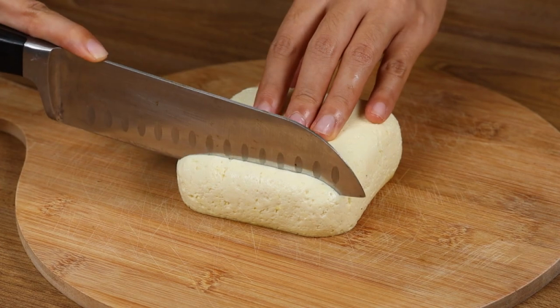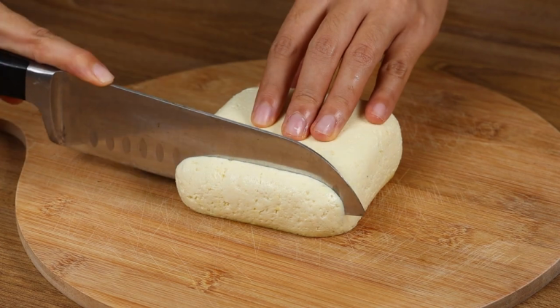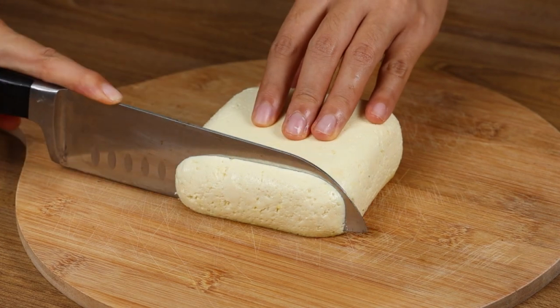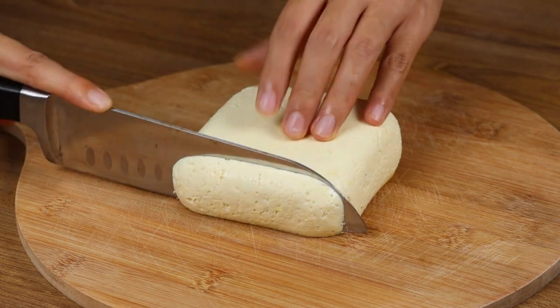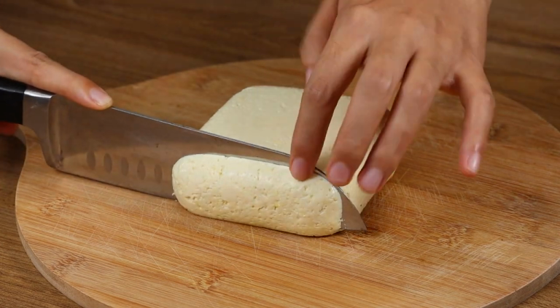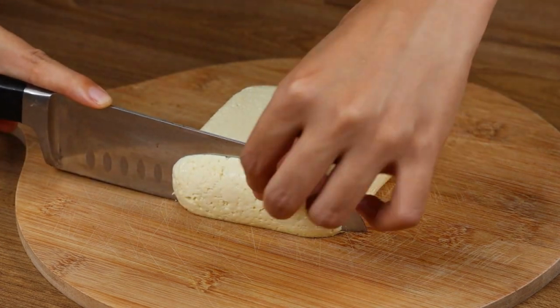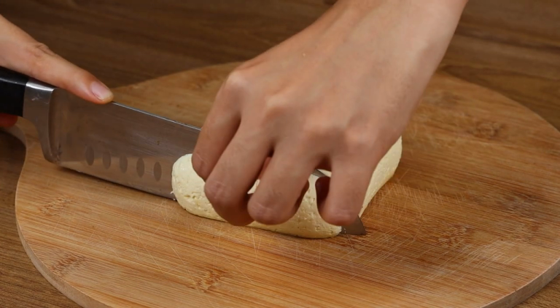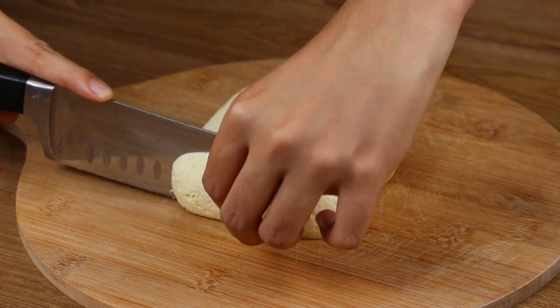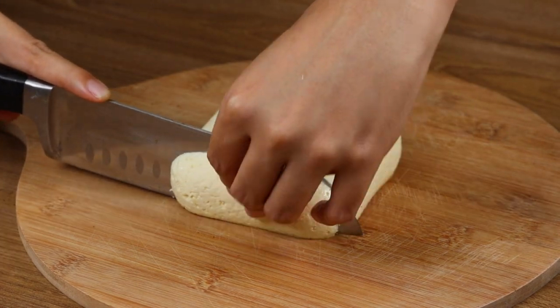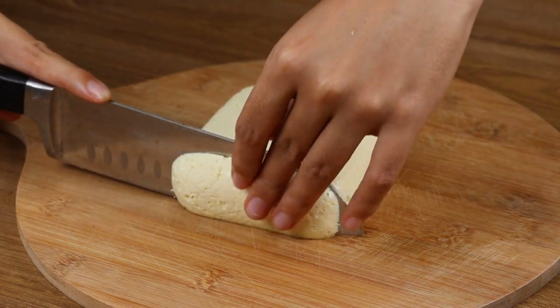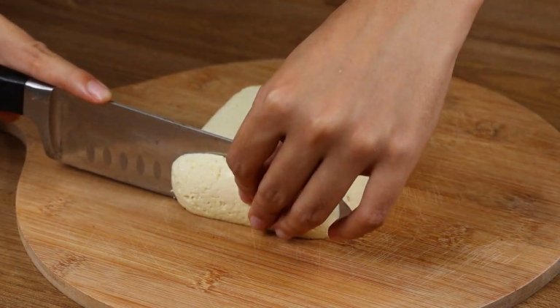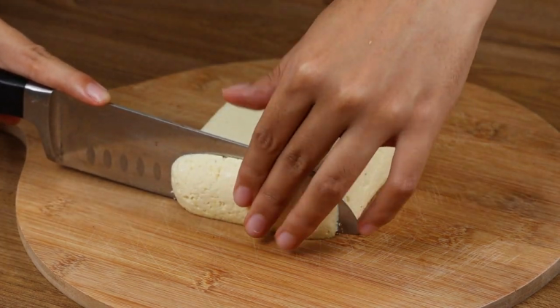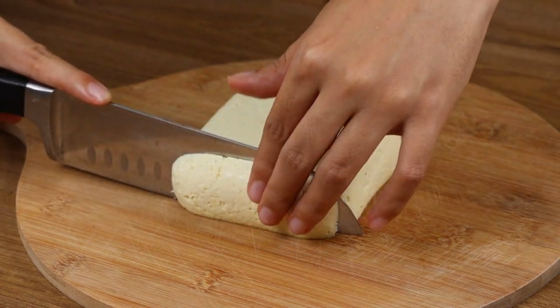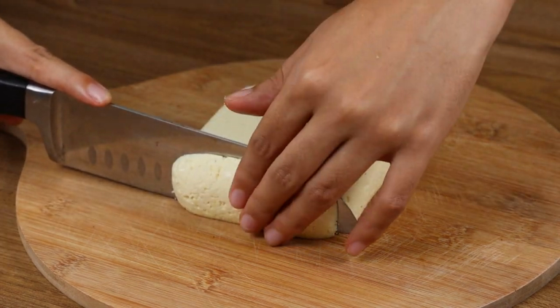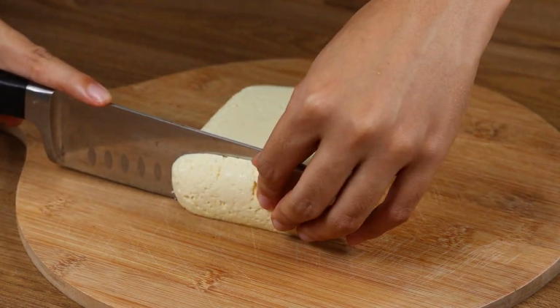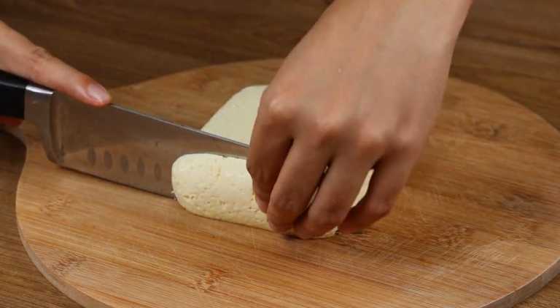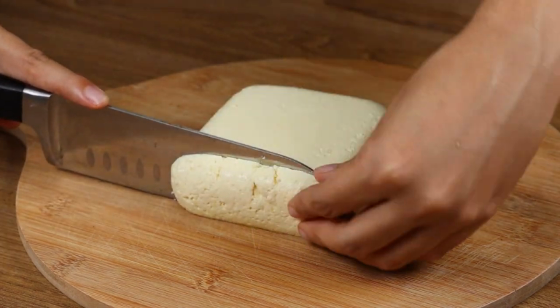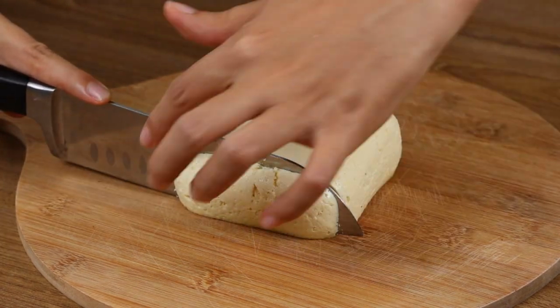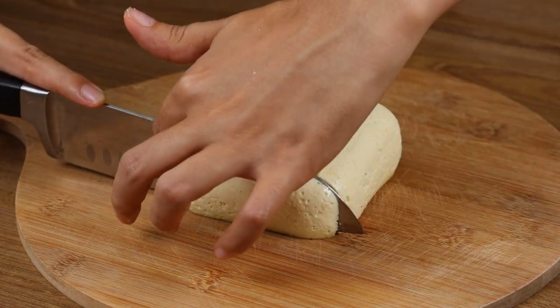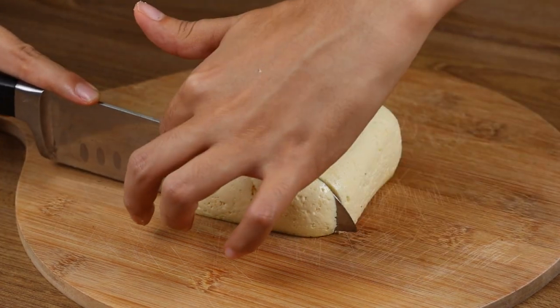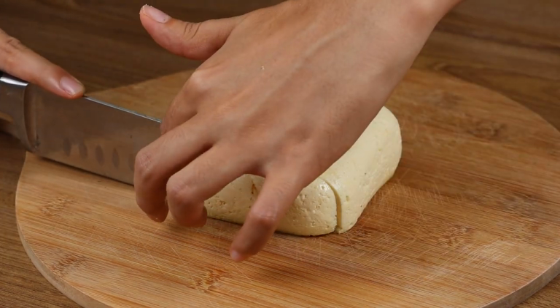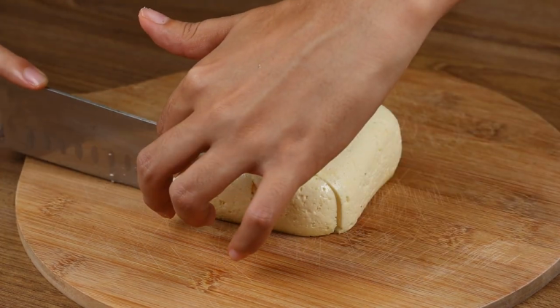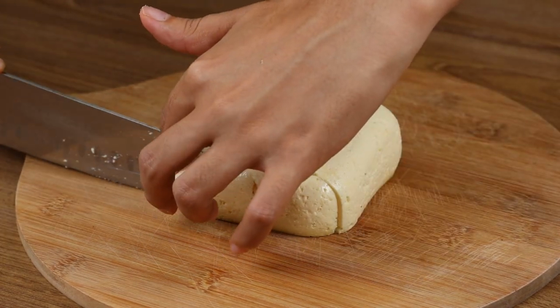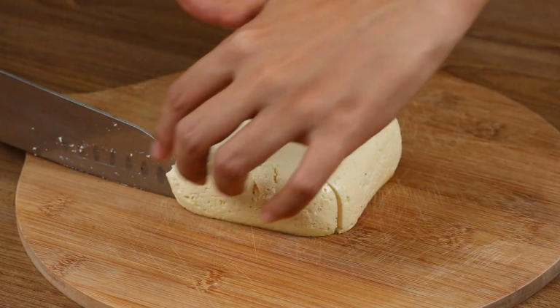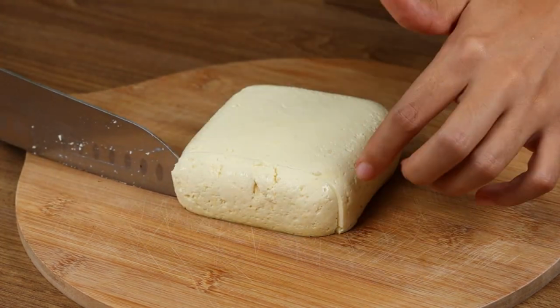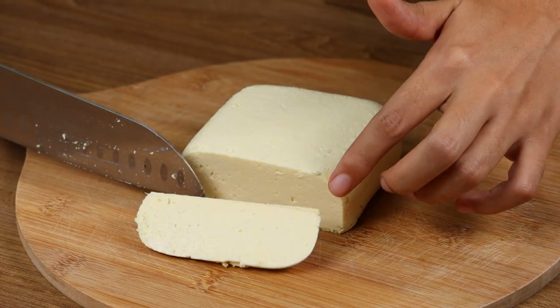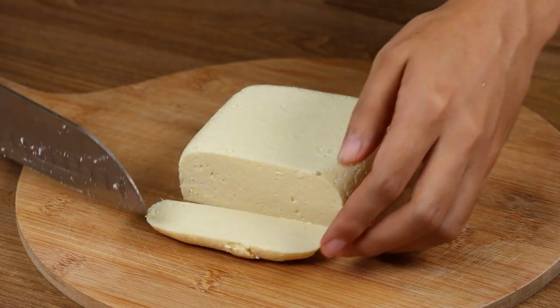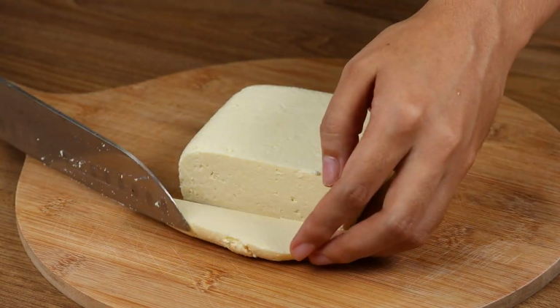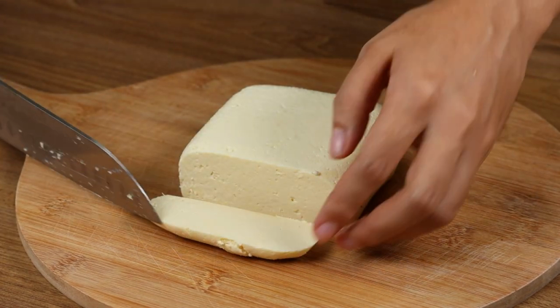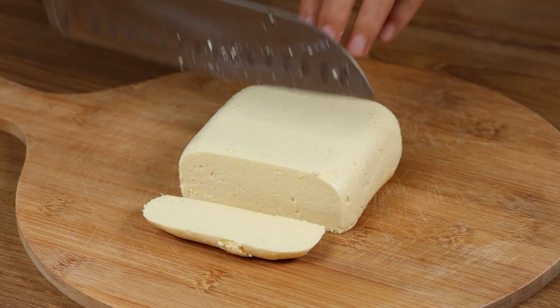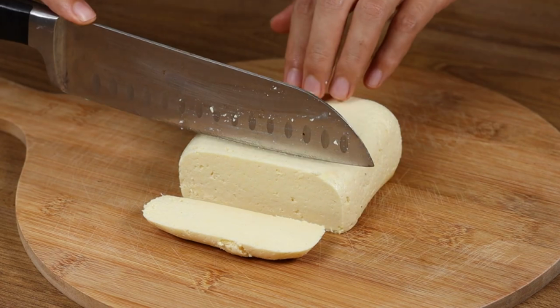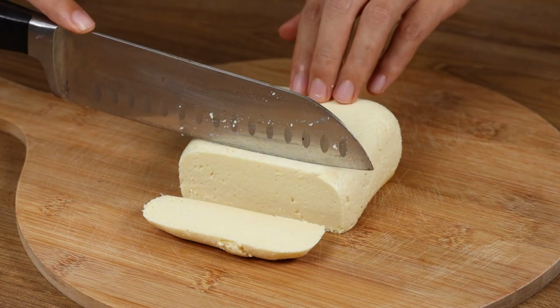And our recipe is ready! Look how delicious it is! I really hope you liked it!